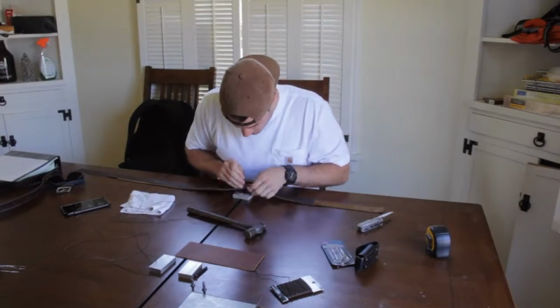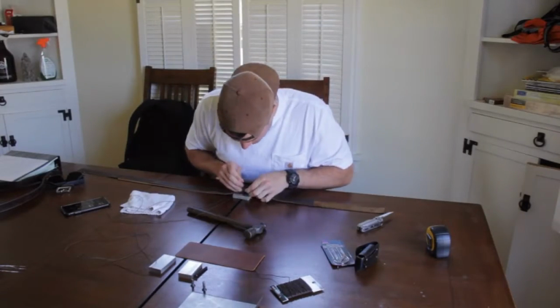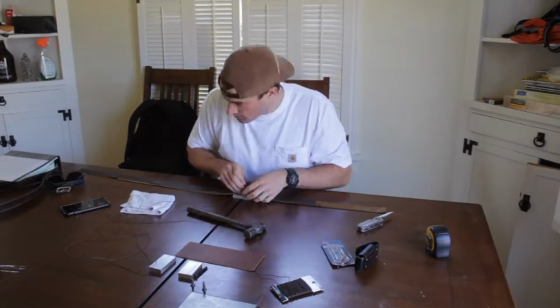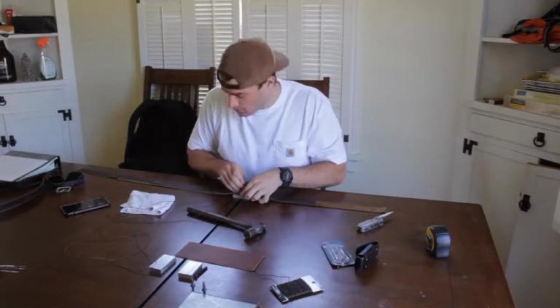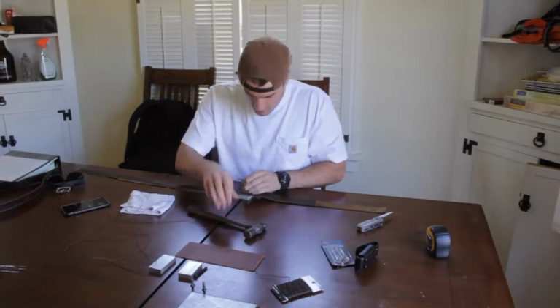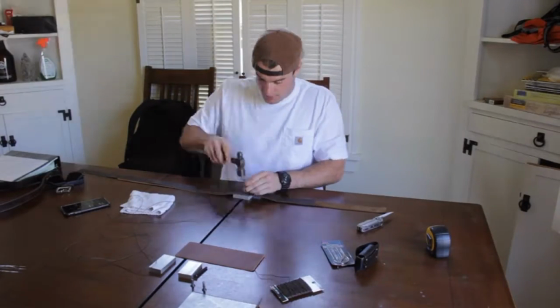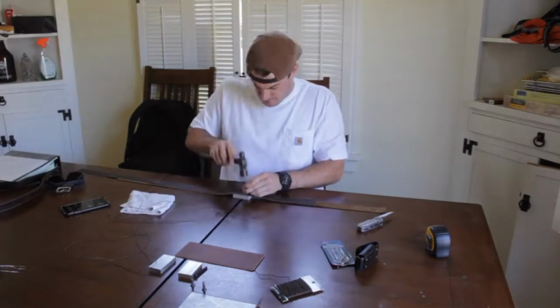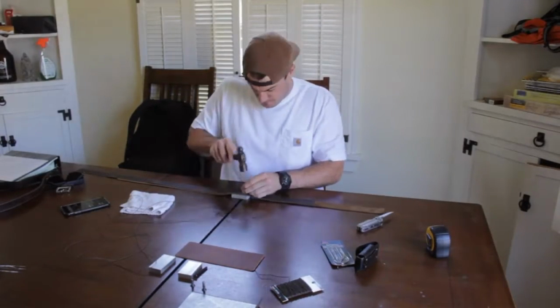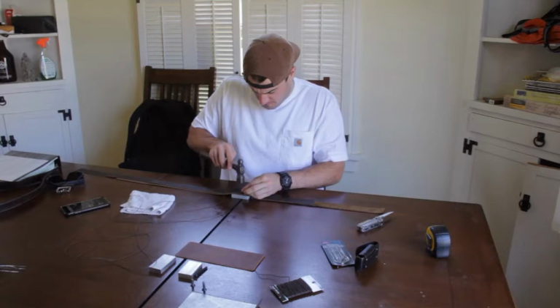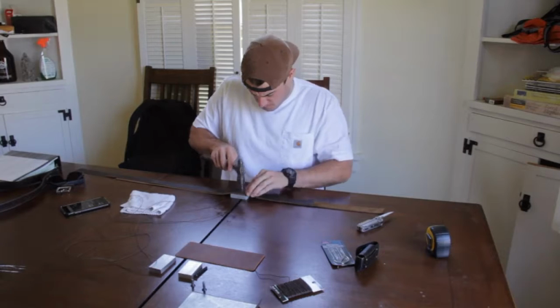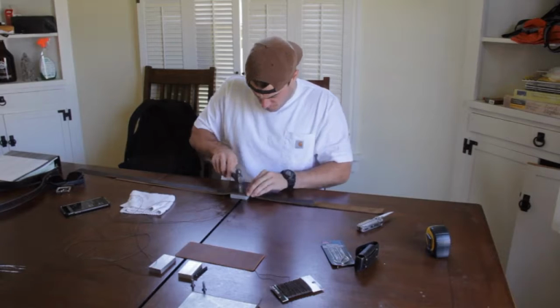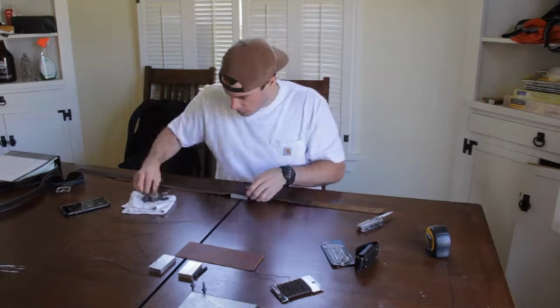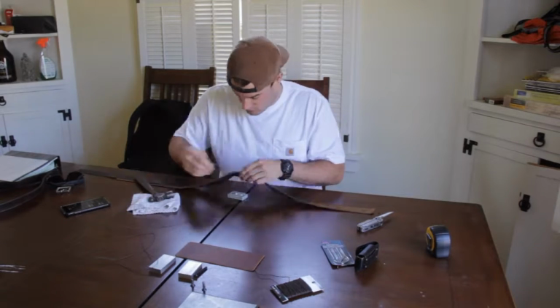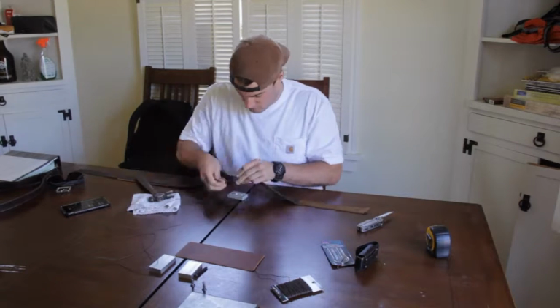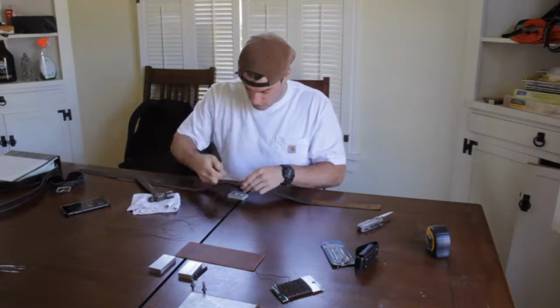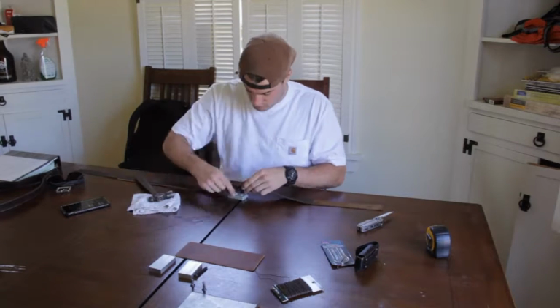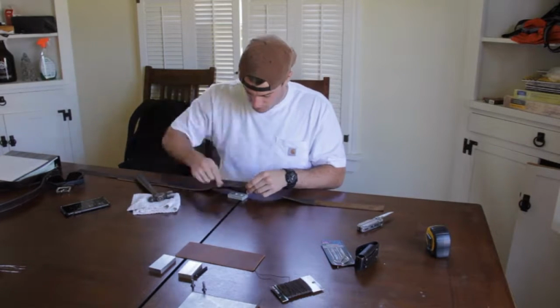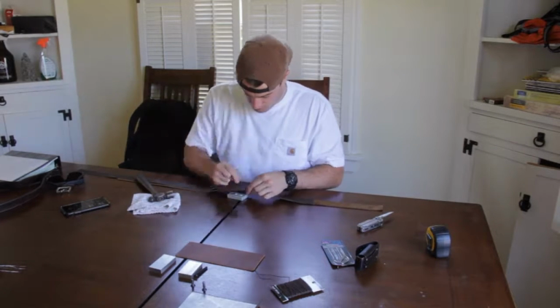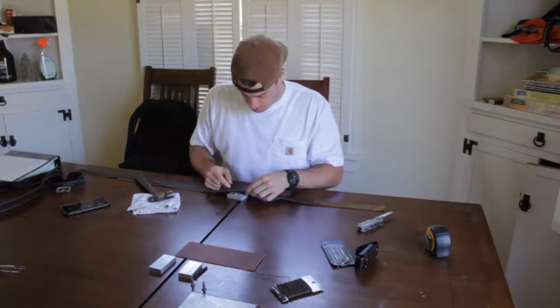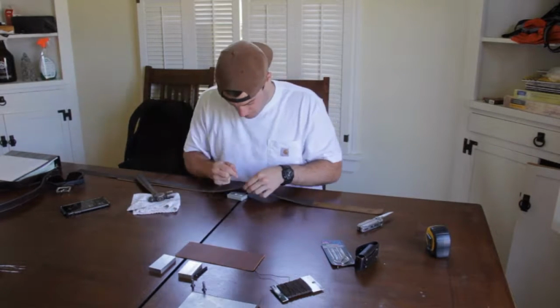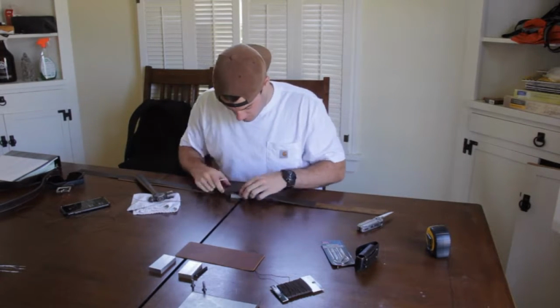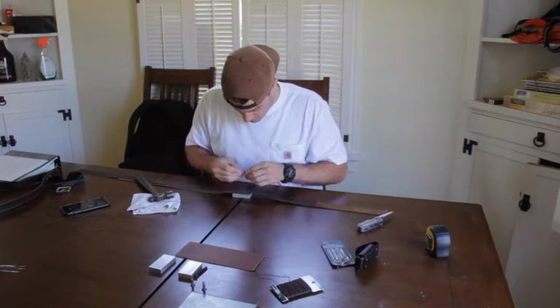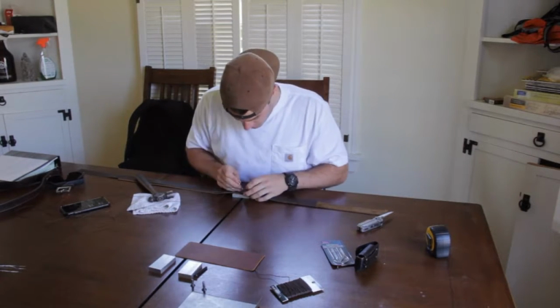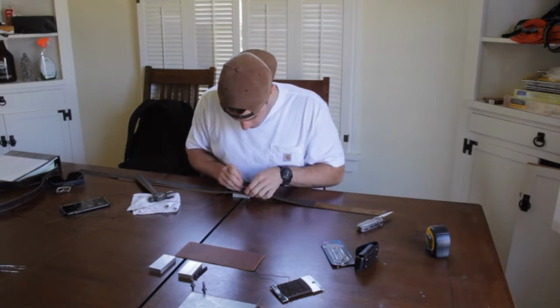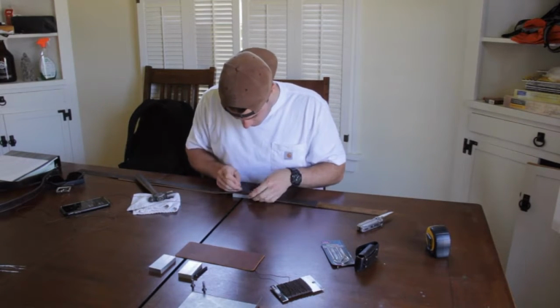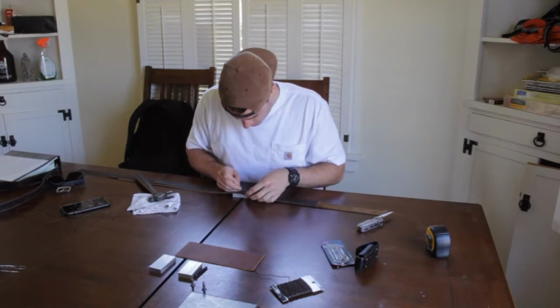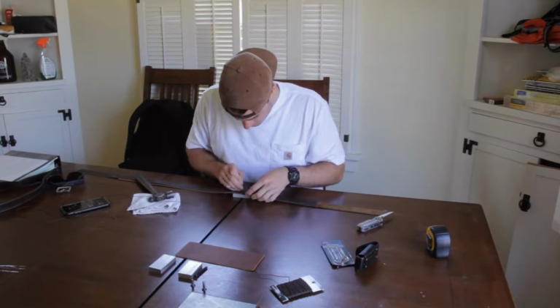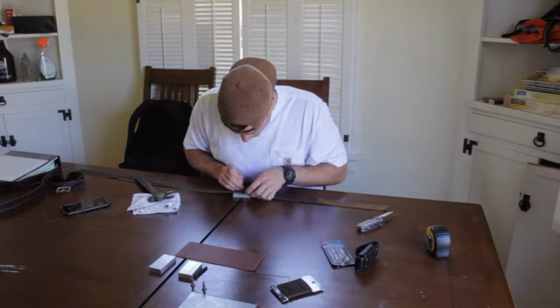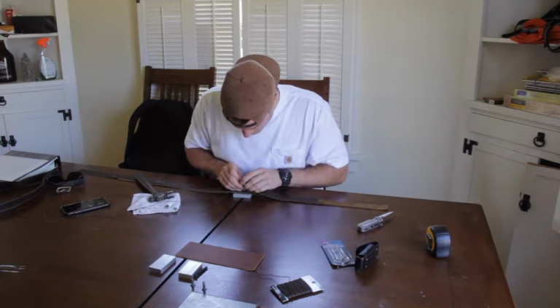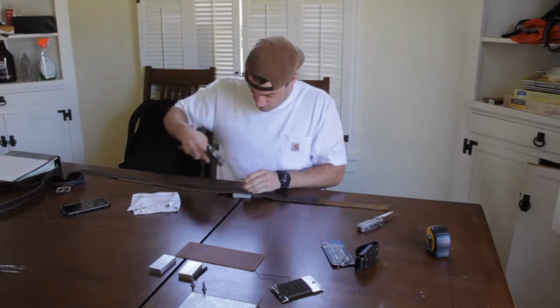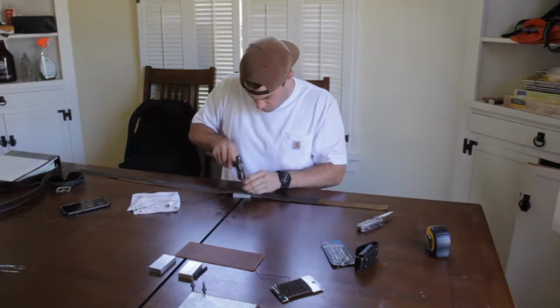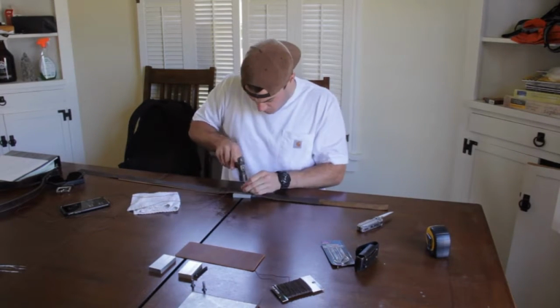The entire belt, buckle and all, took roughly four and a half hours and surprisingly didn't leave a hole in my table.